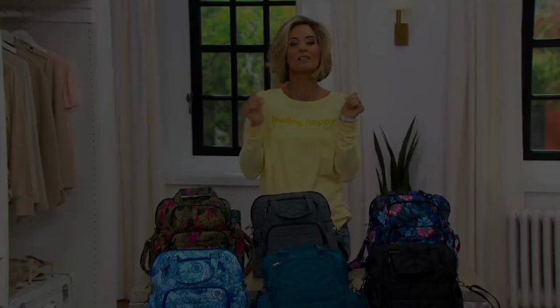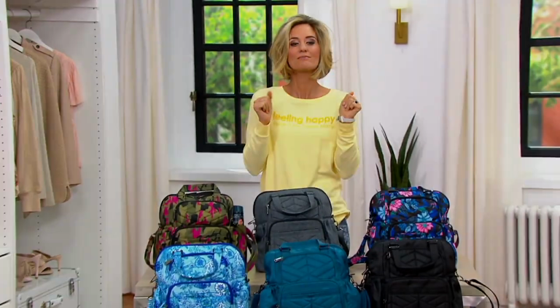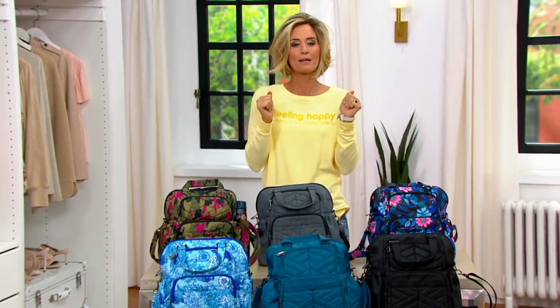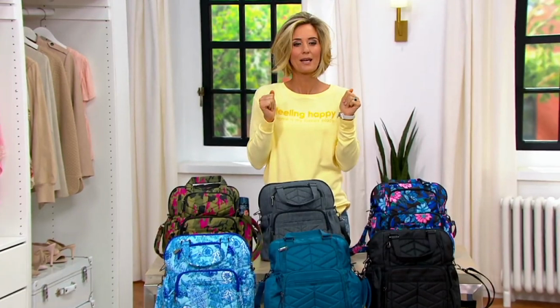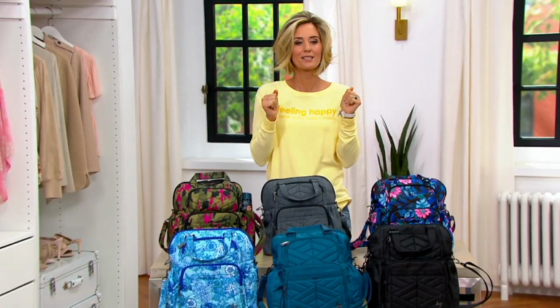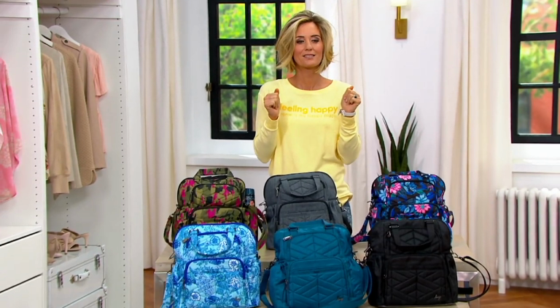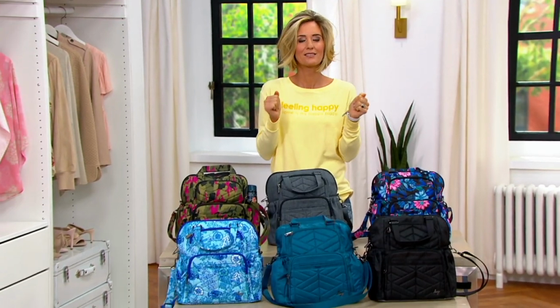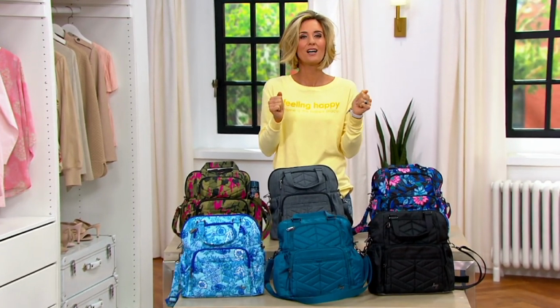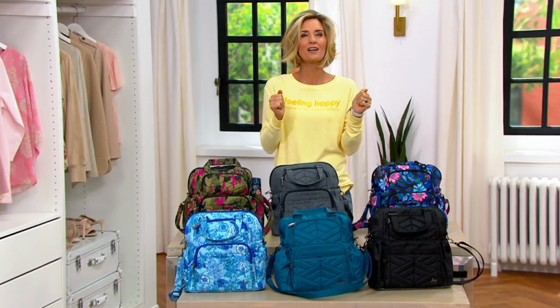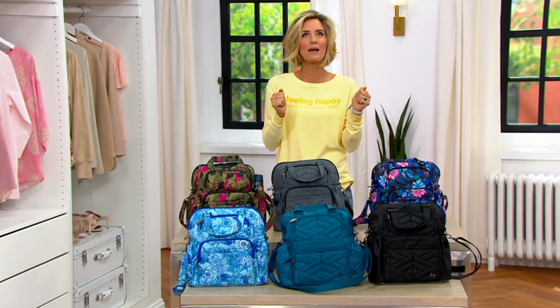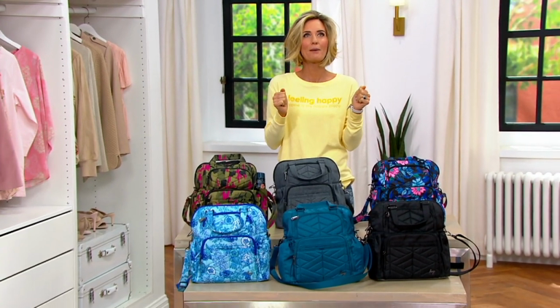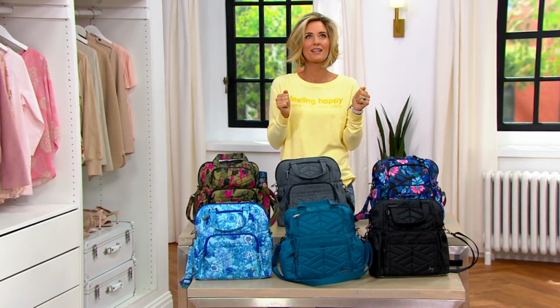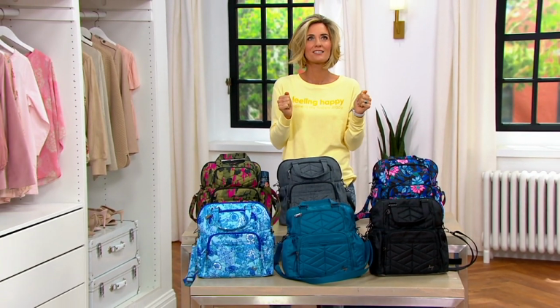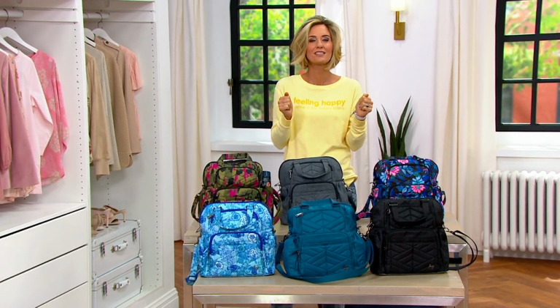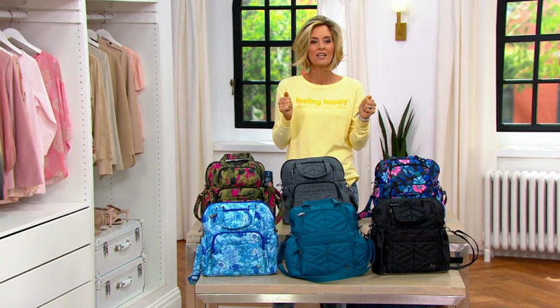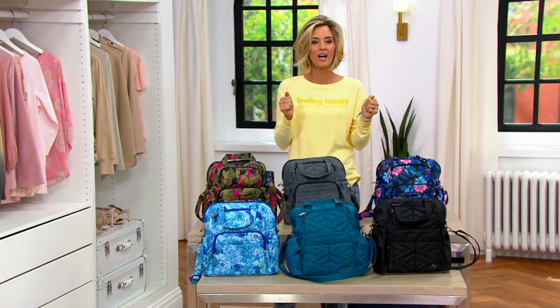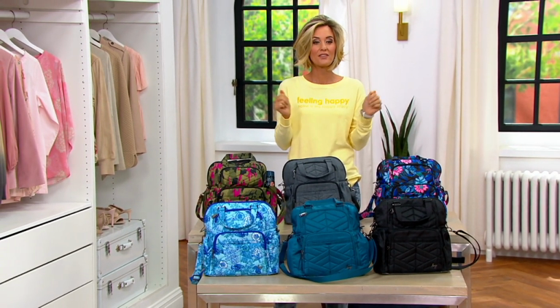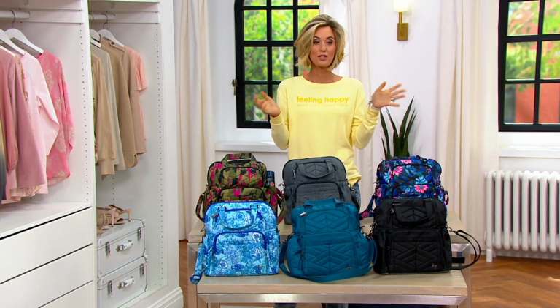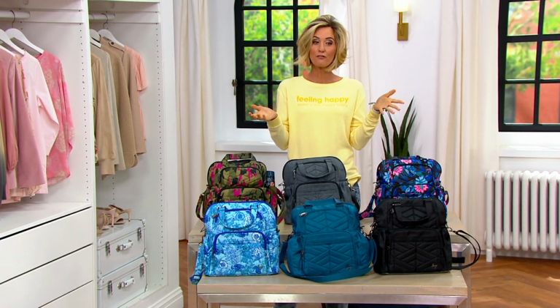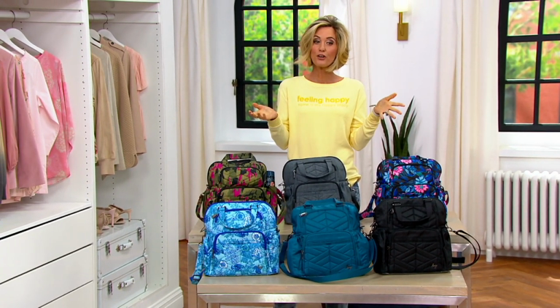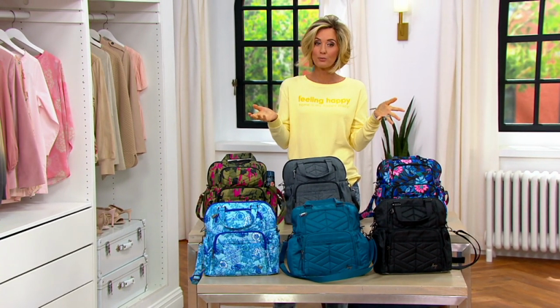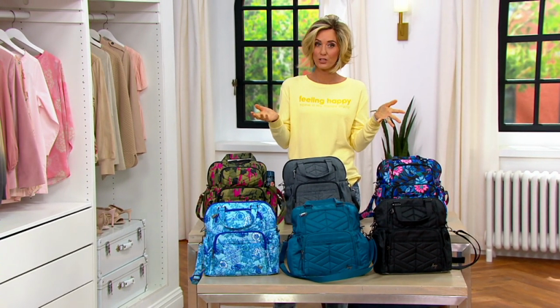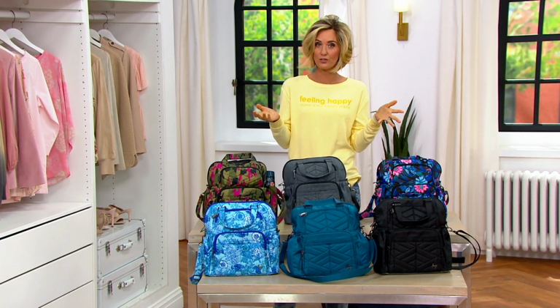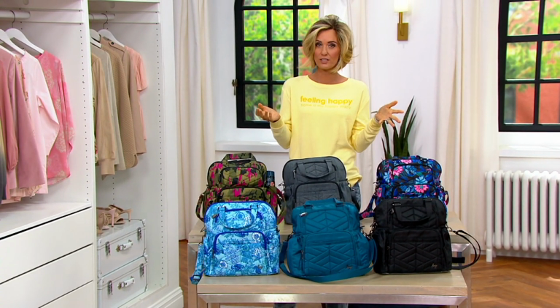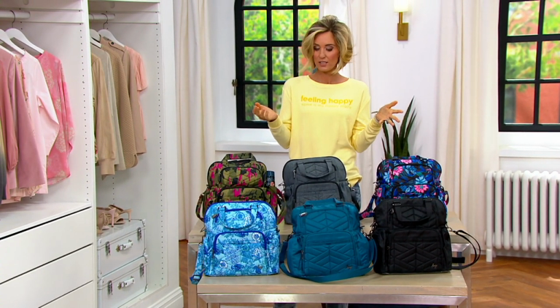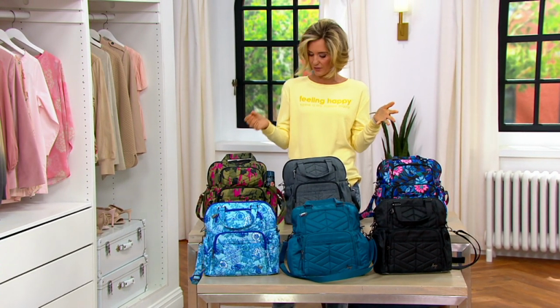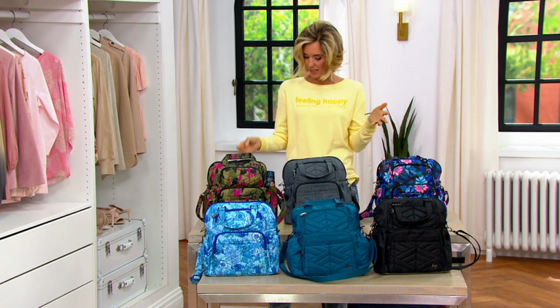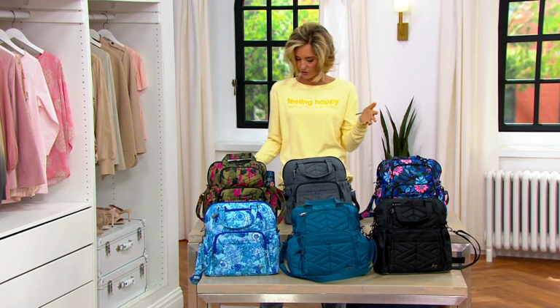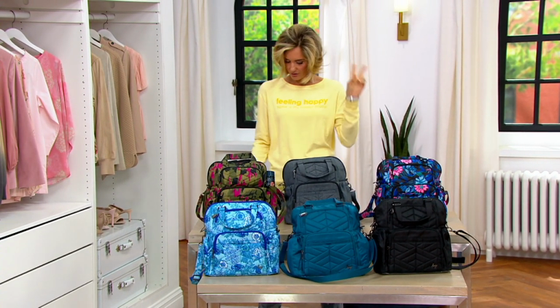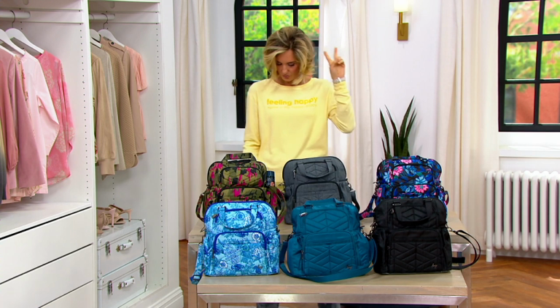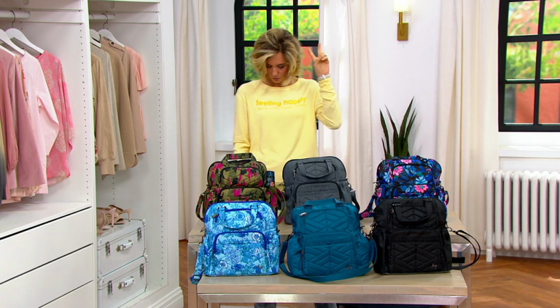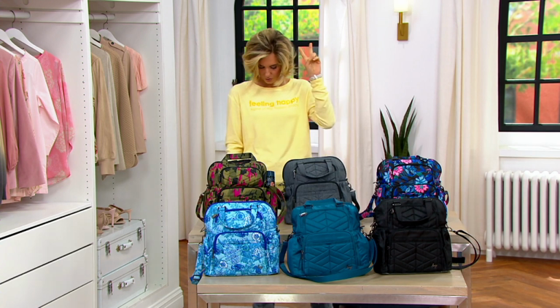Love backpacks. It's a convertible tote. It's called the Canter Dos.